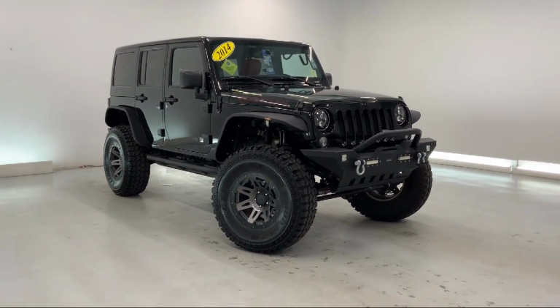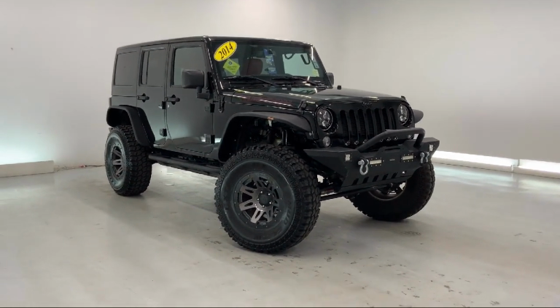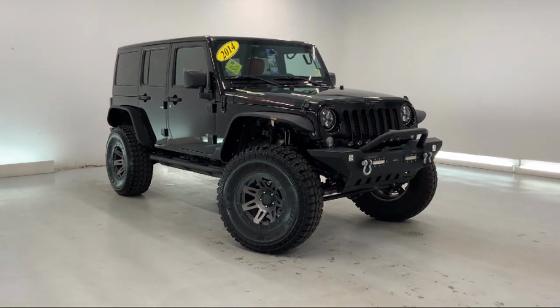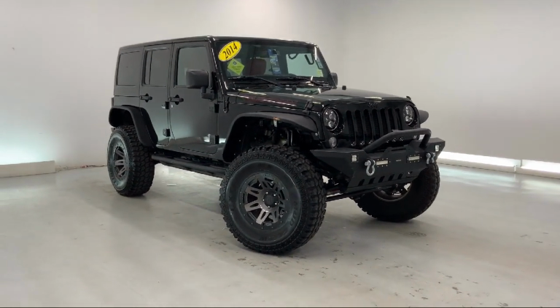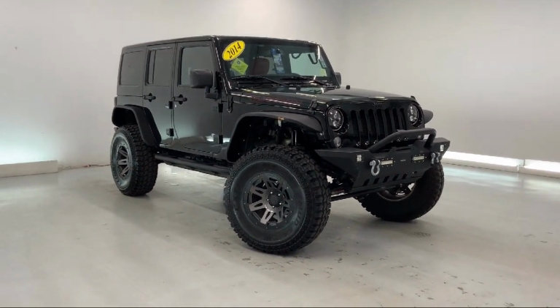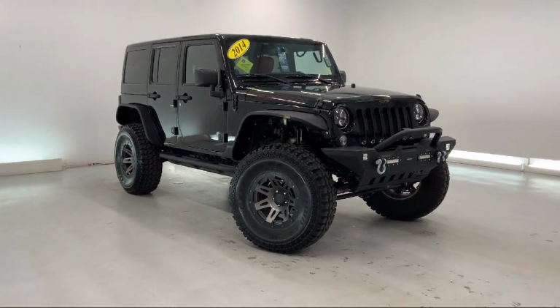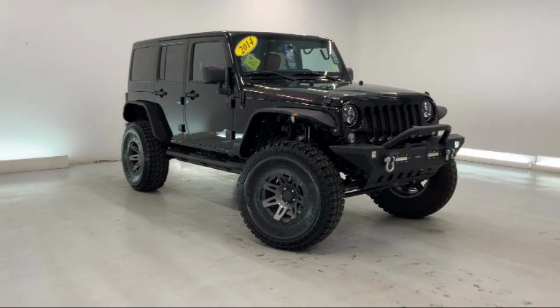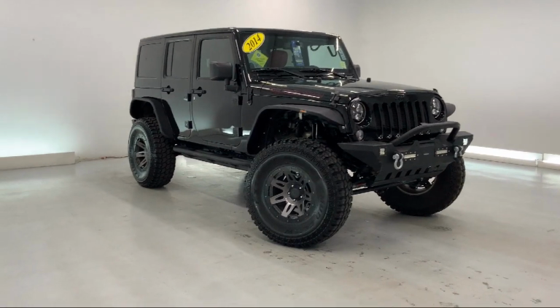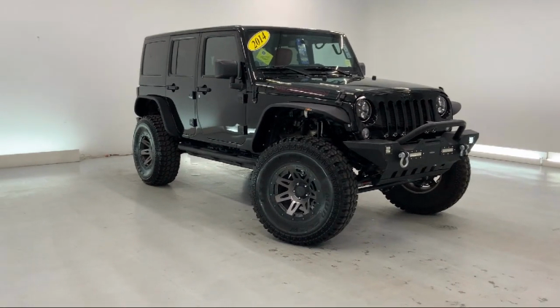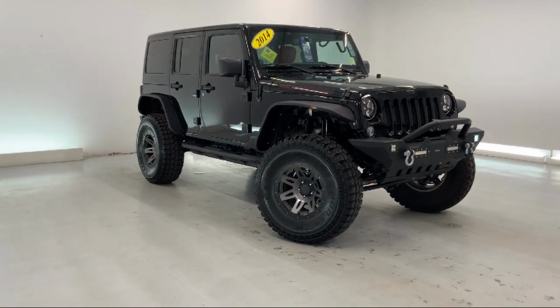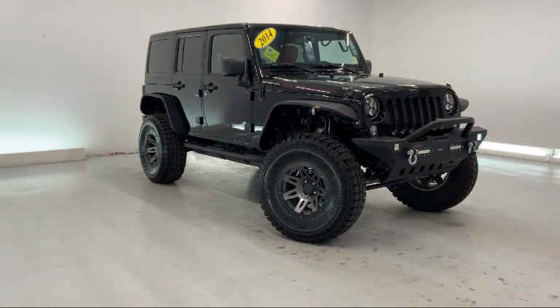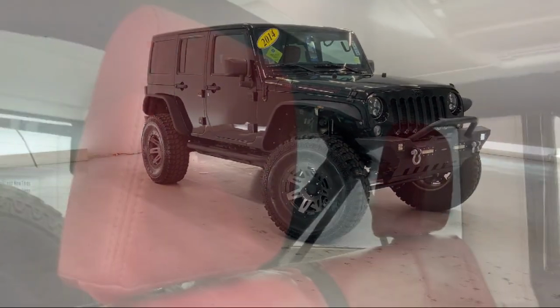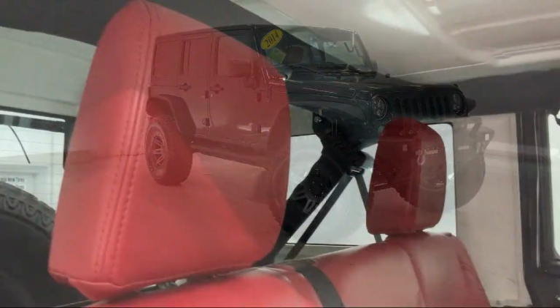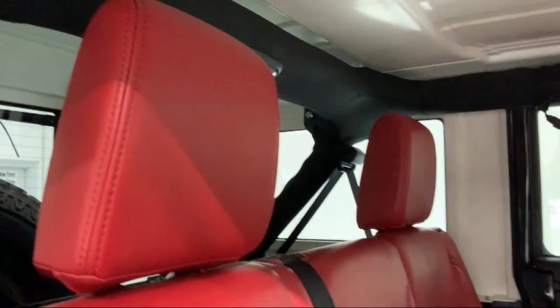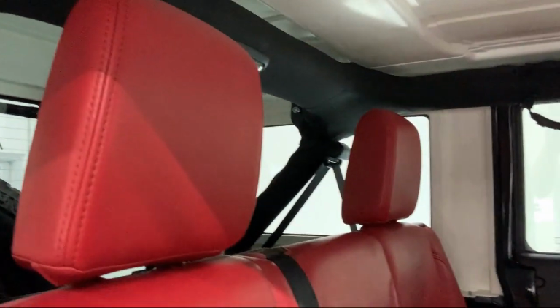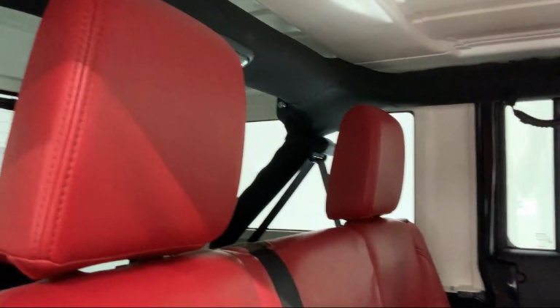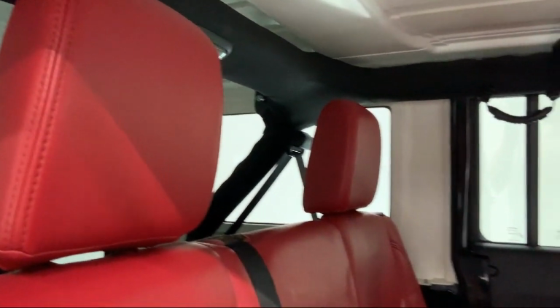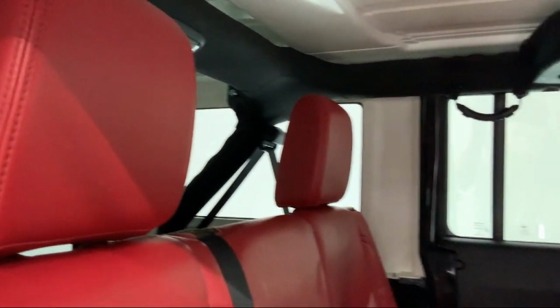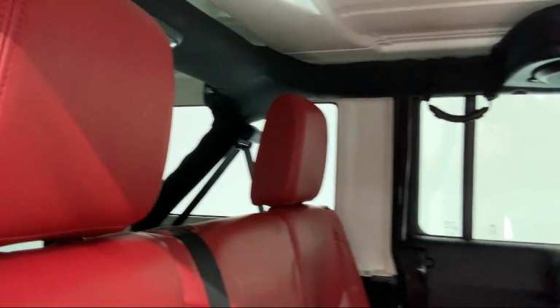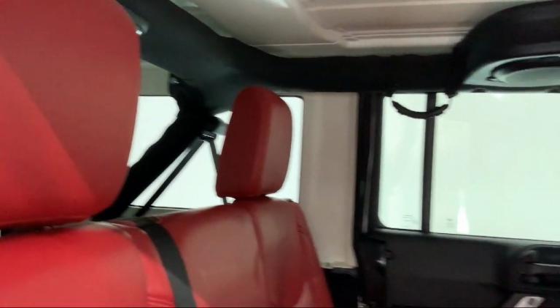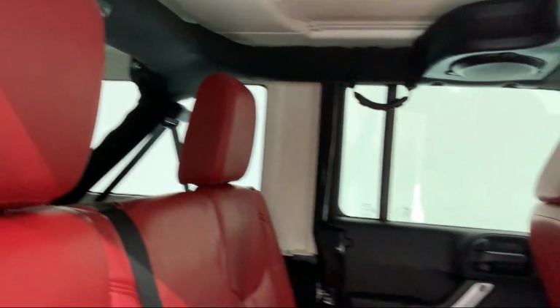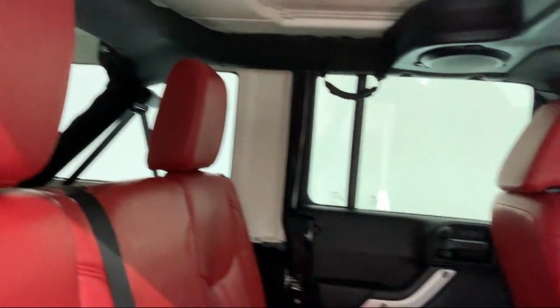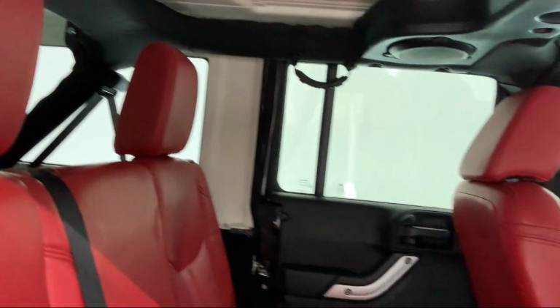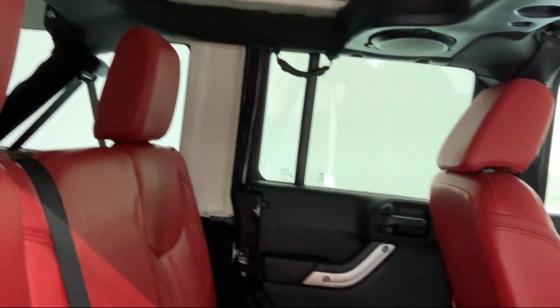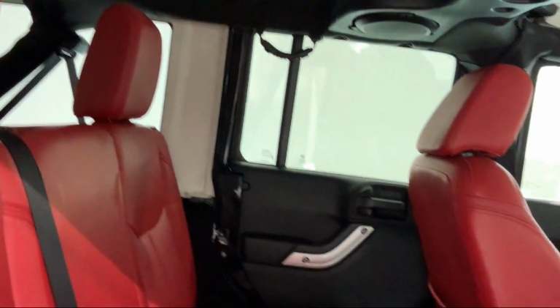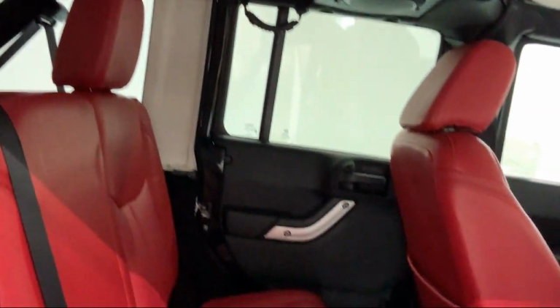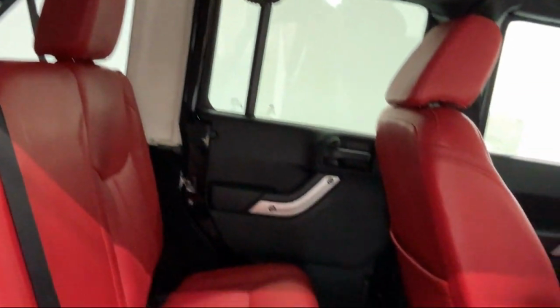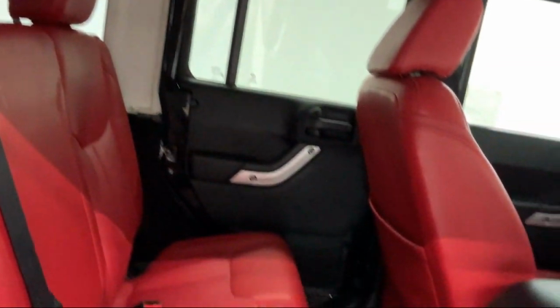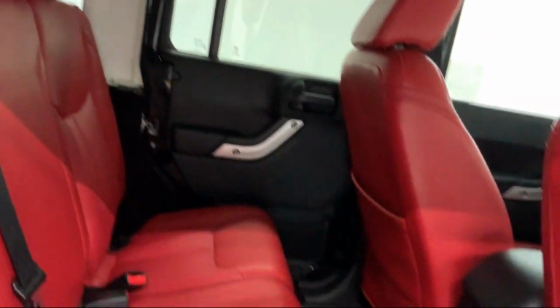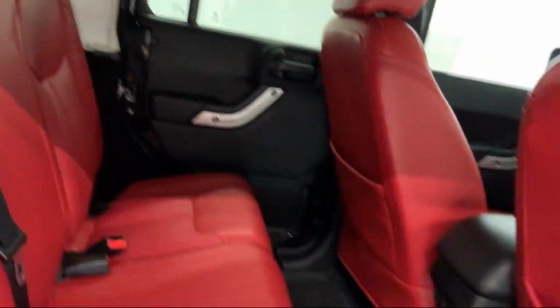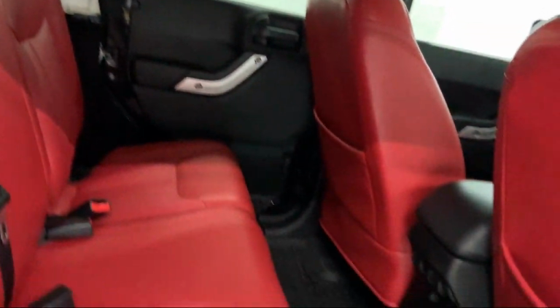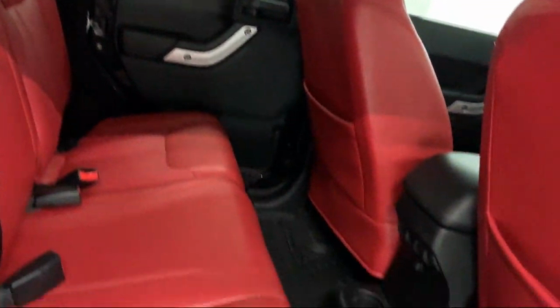It also features an MP3 player, privacy glass, leather wrapped steering wheel, and much more.